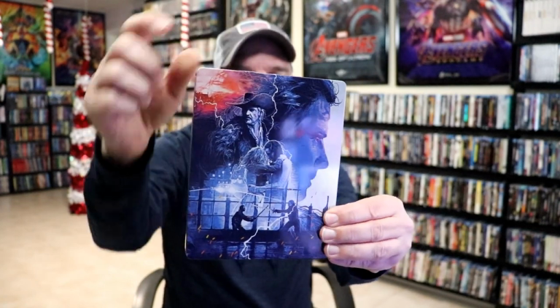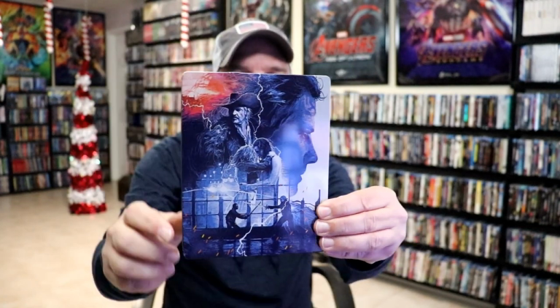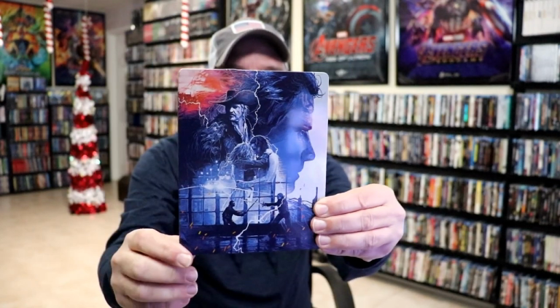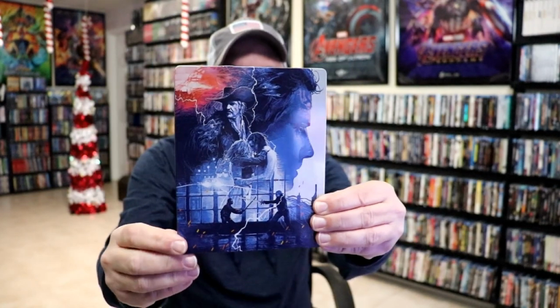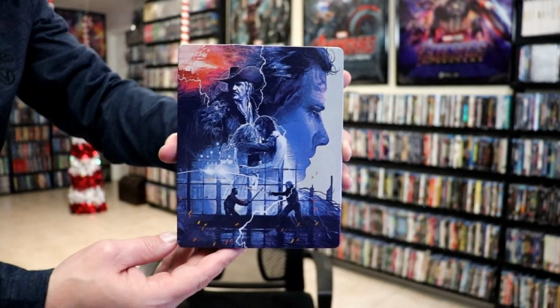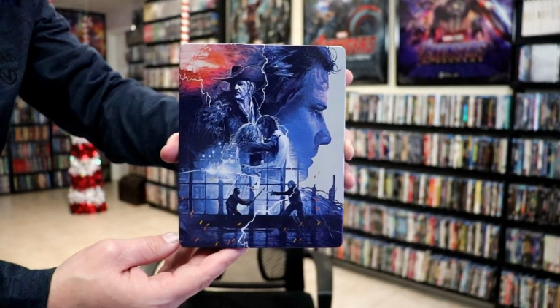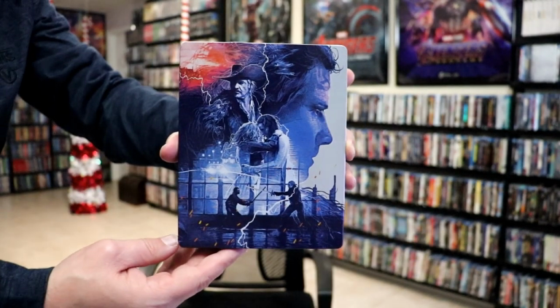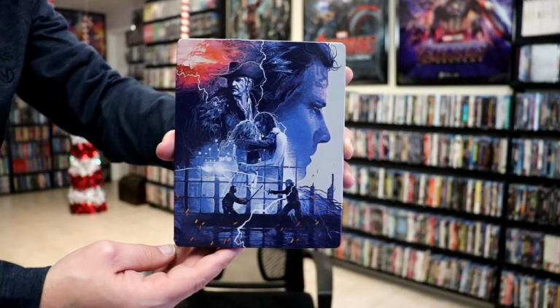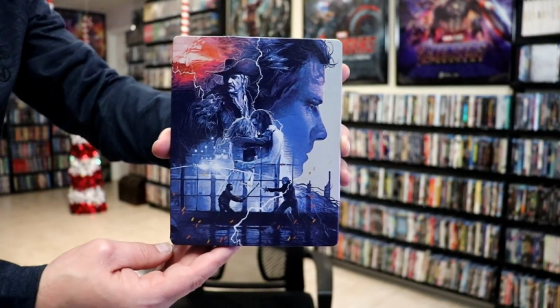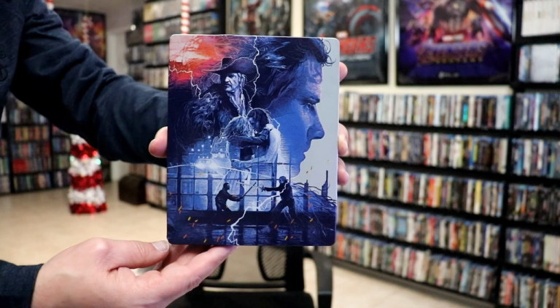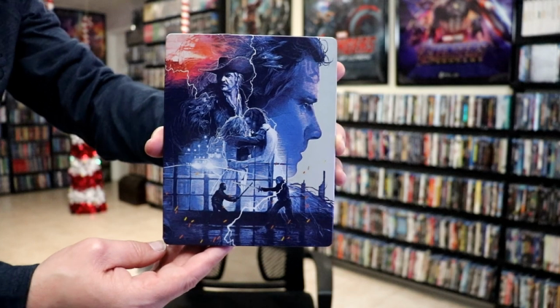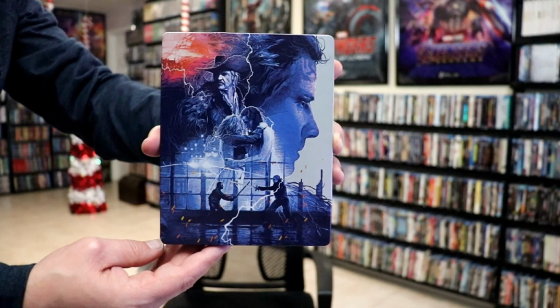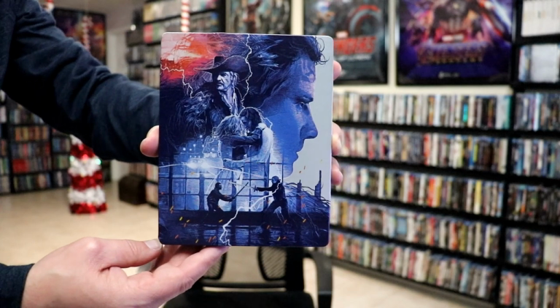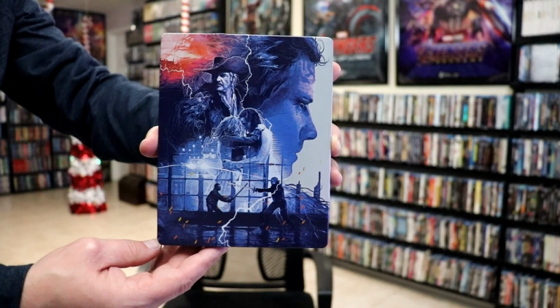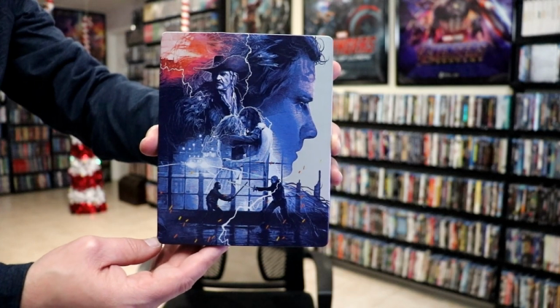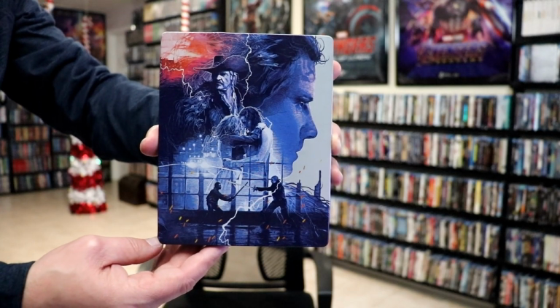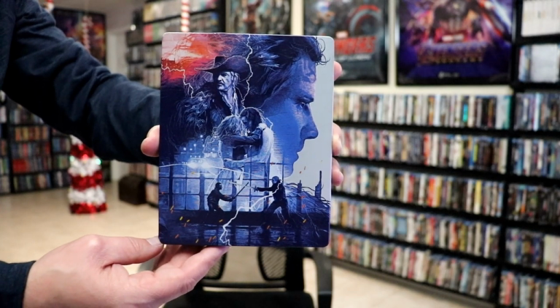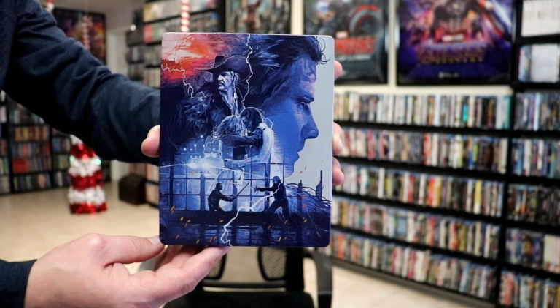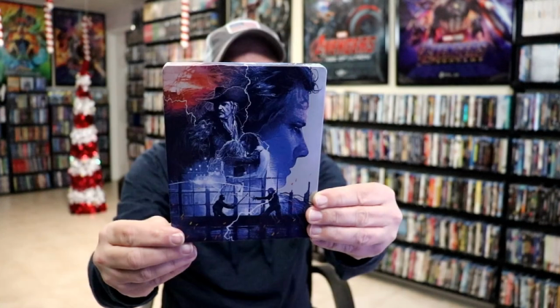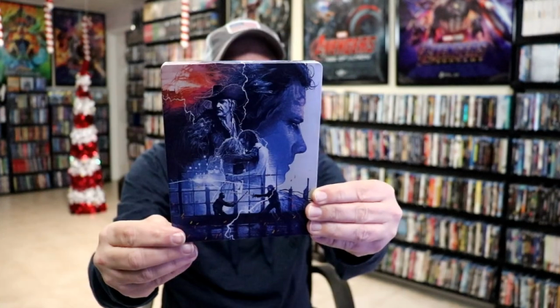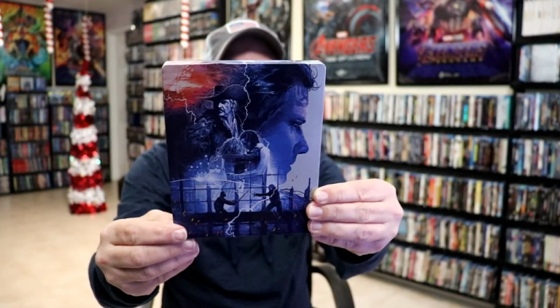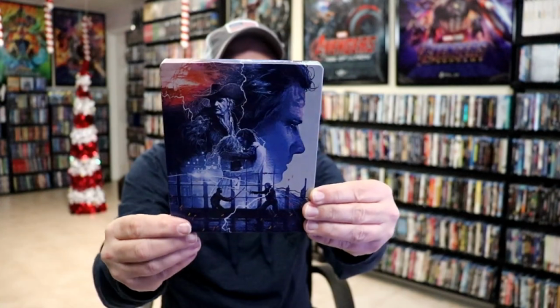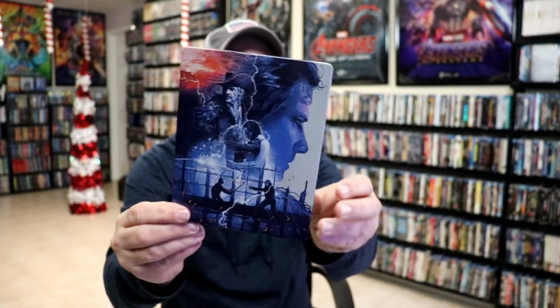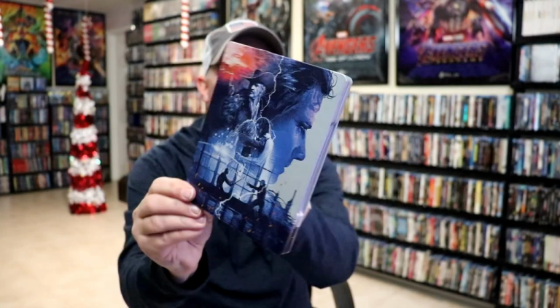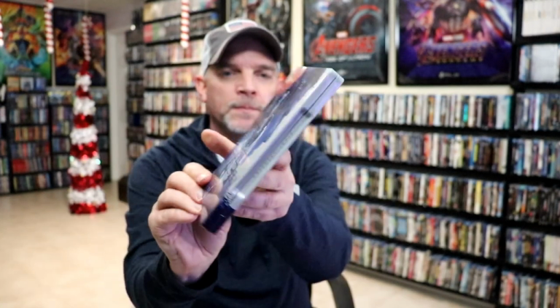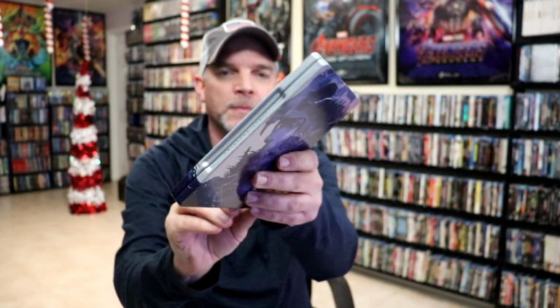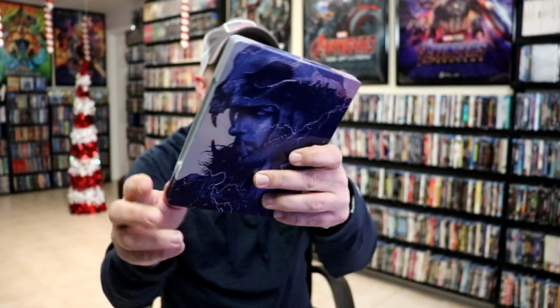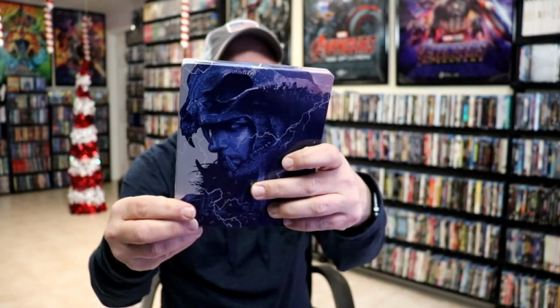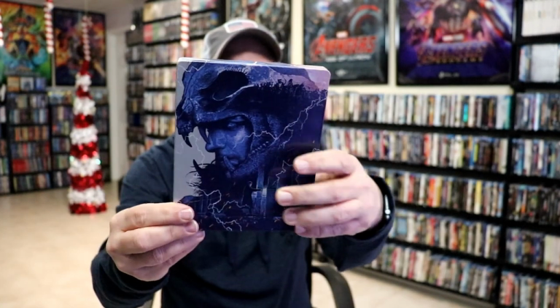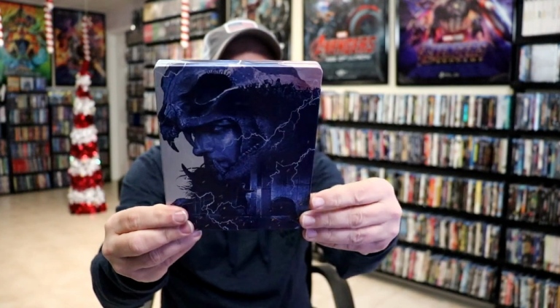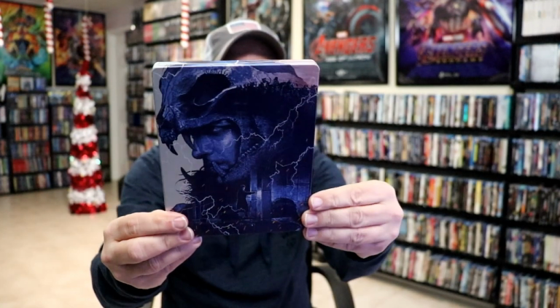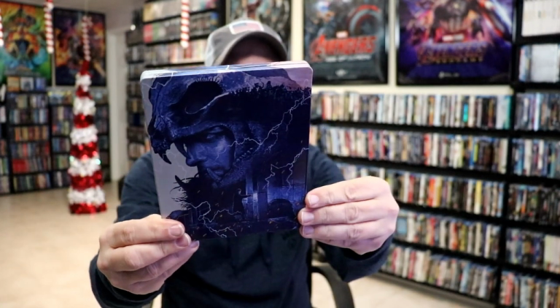It is a glossy steelbook, no embossing or debossing. And here's the back.